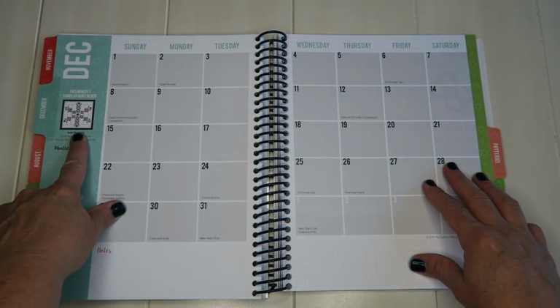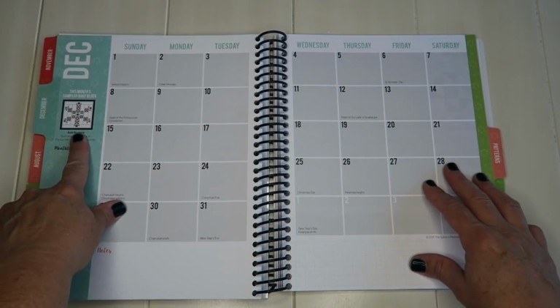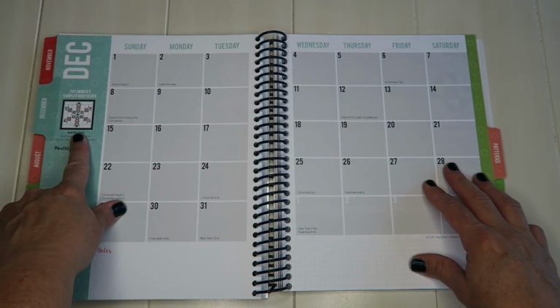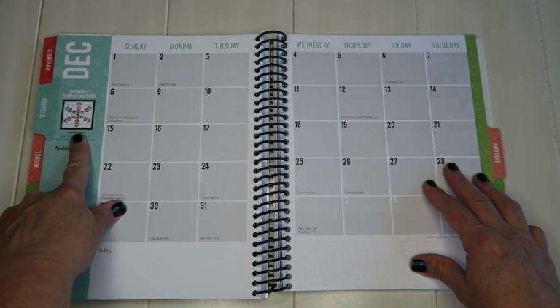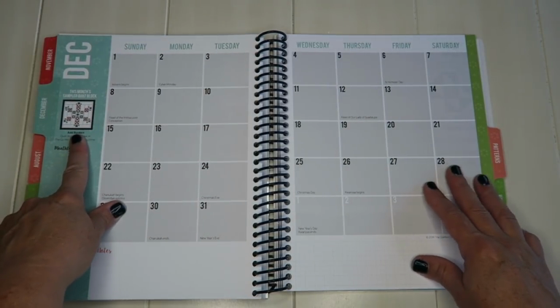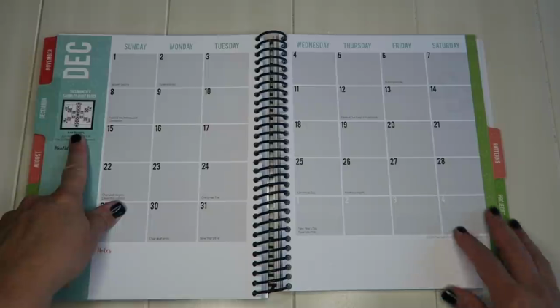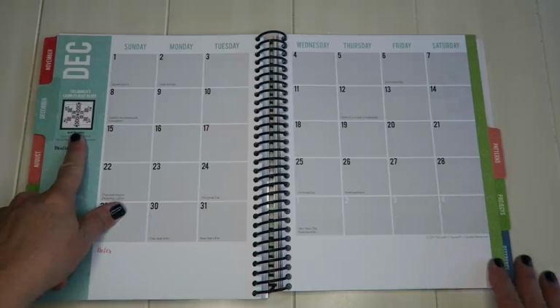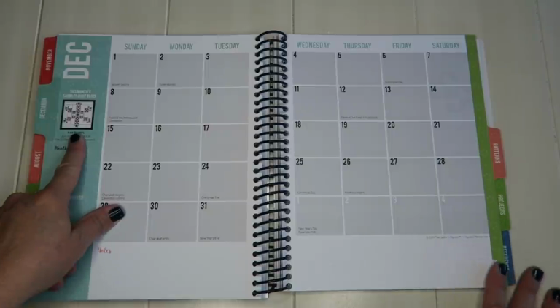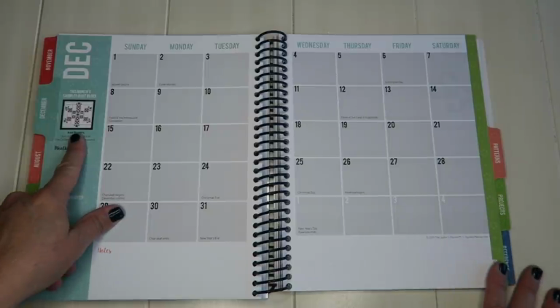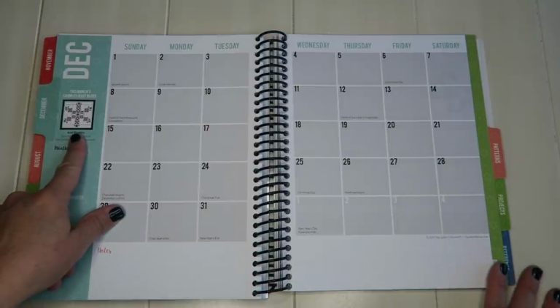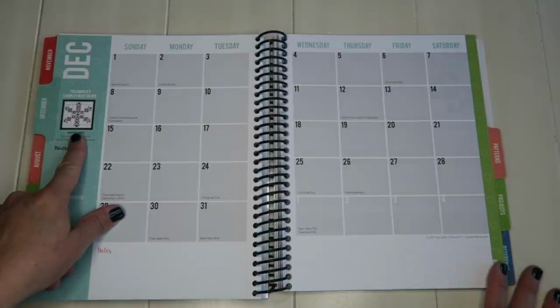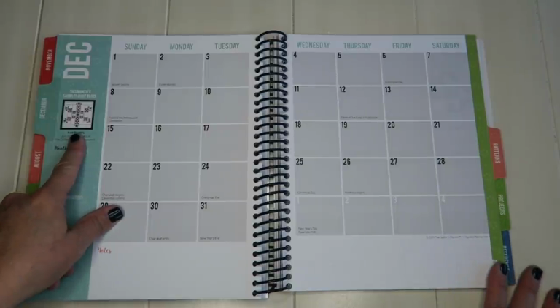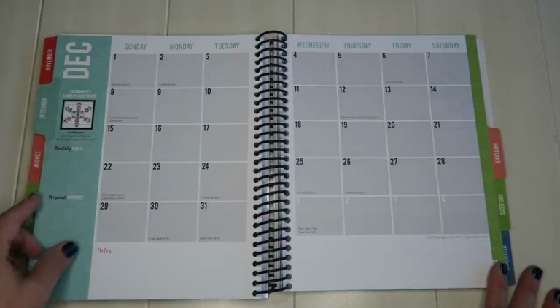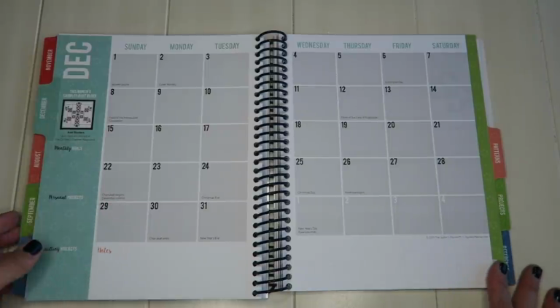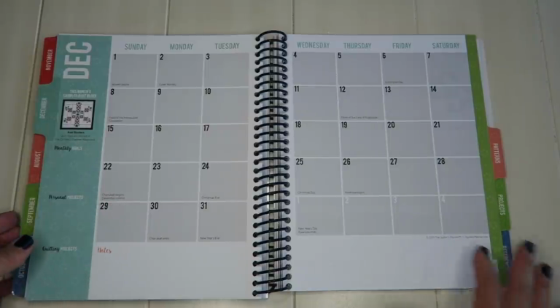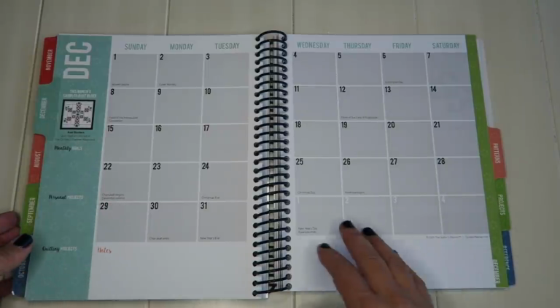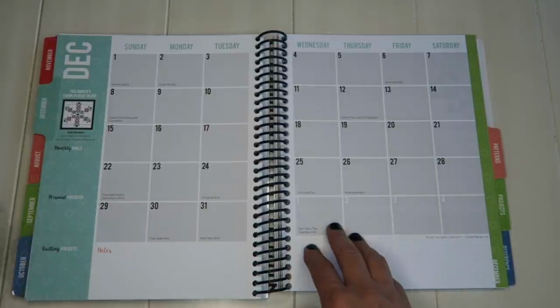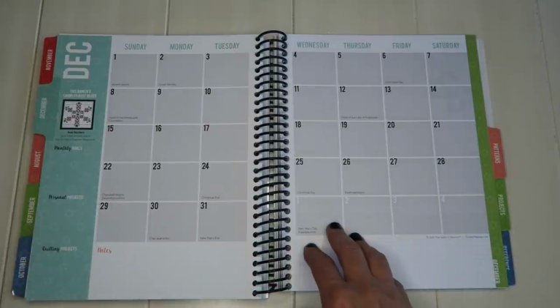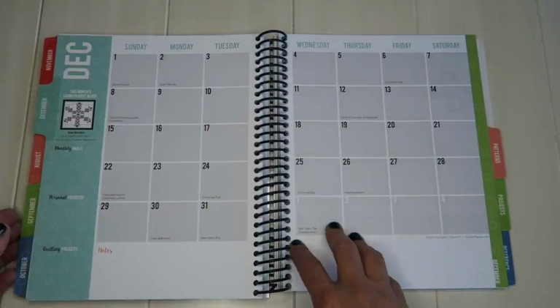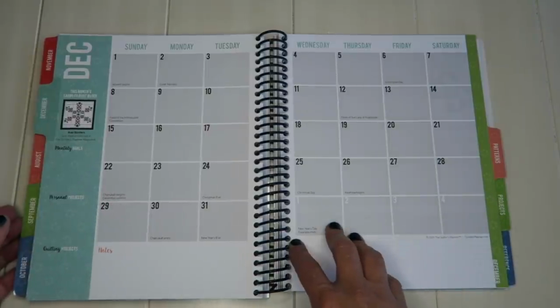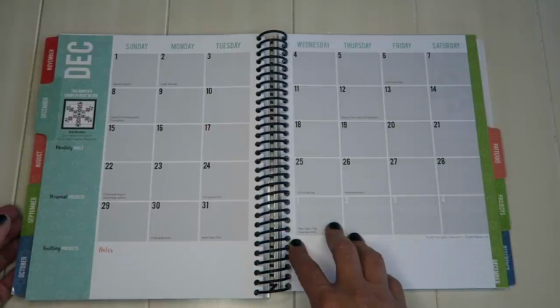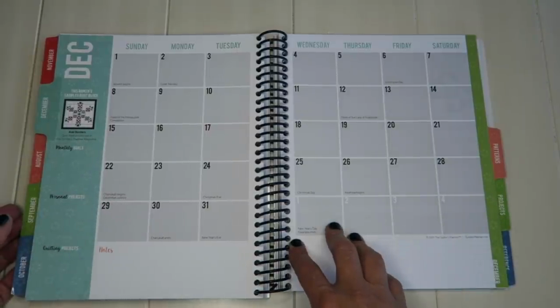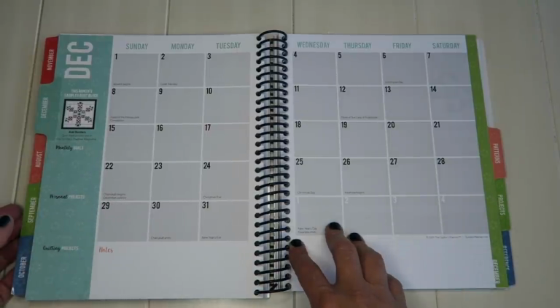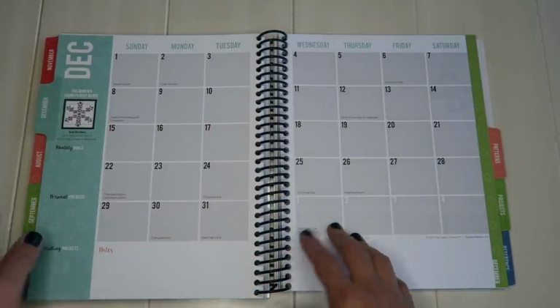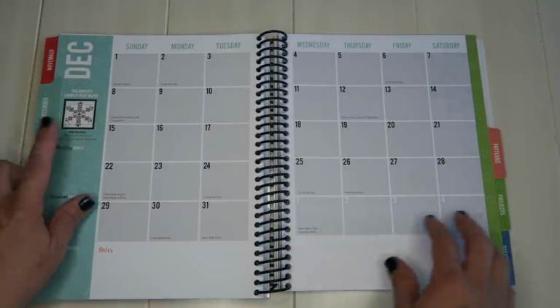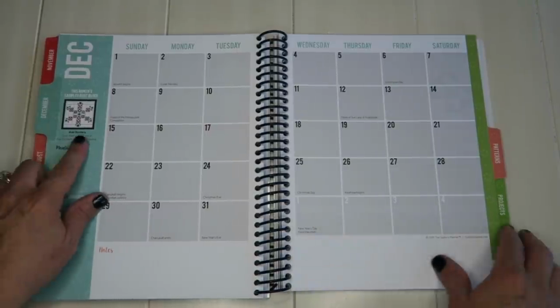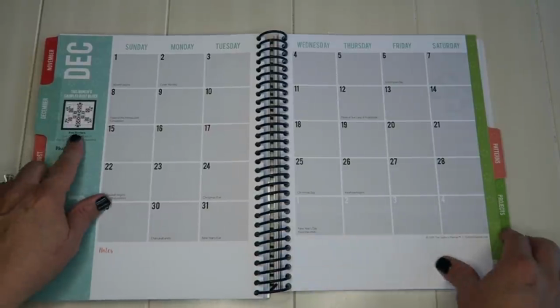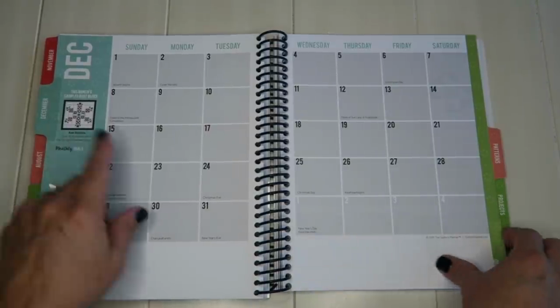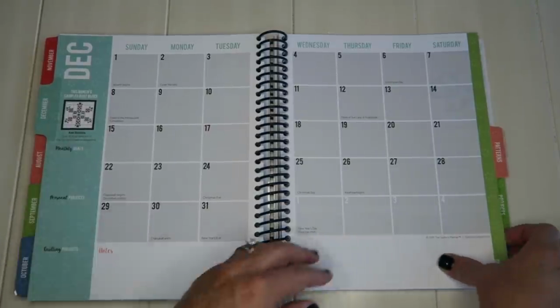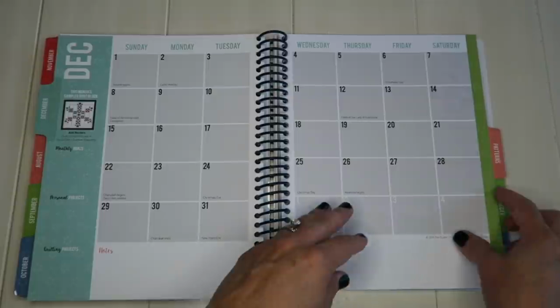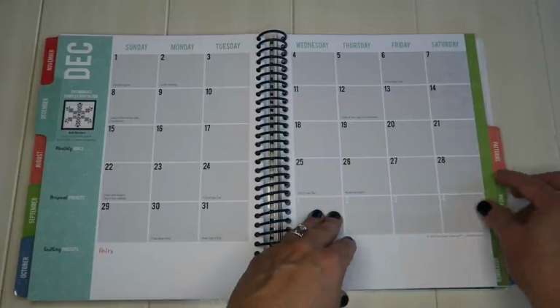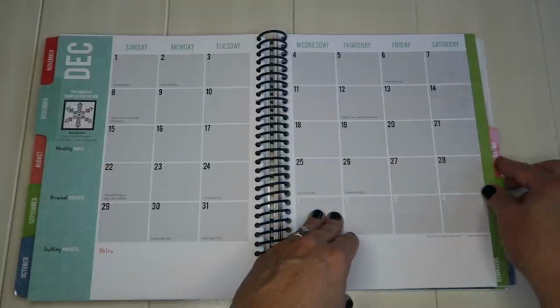Here is this month's sampler quilt block — the one that was on the front cover. The instructions for that one are in the magazine.